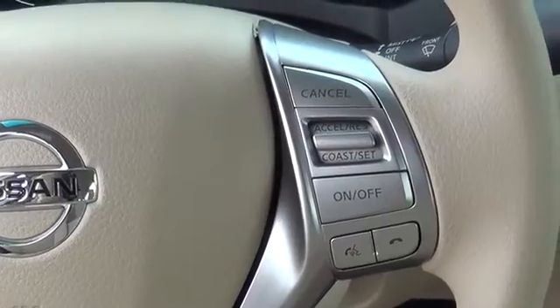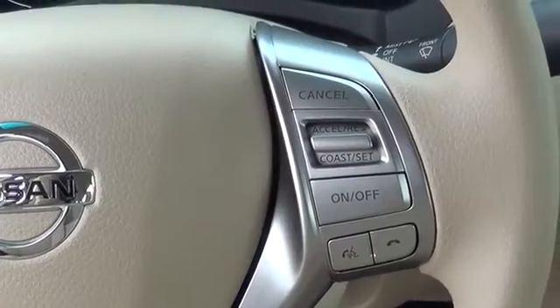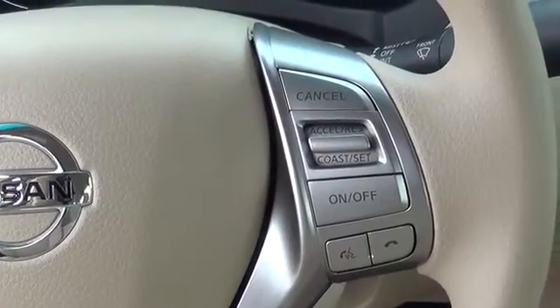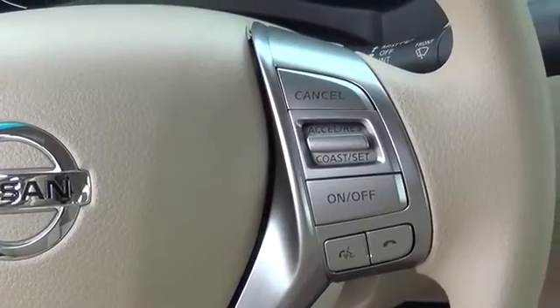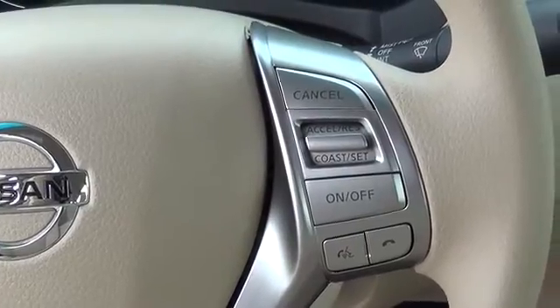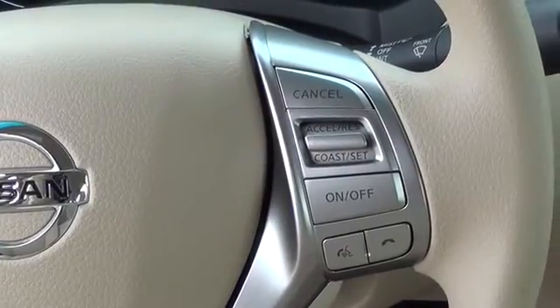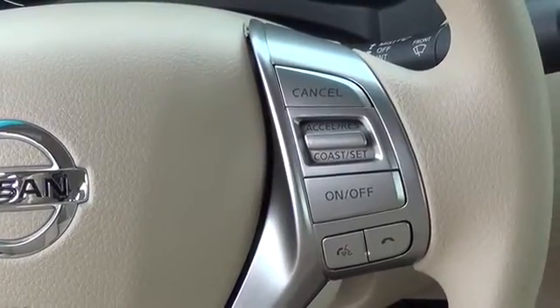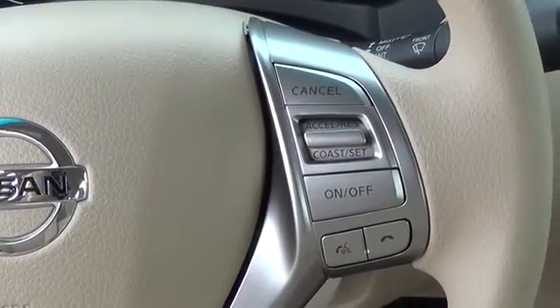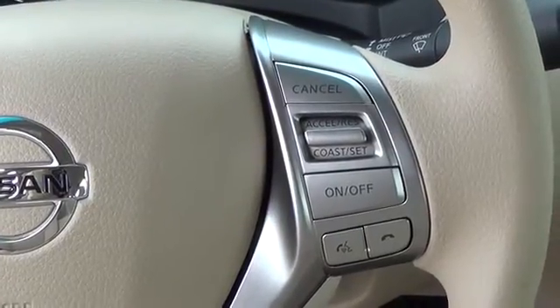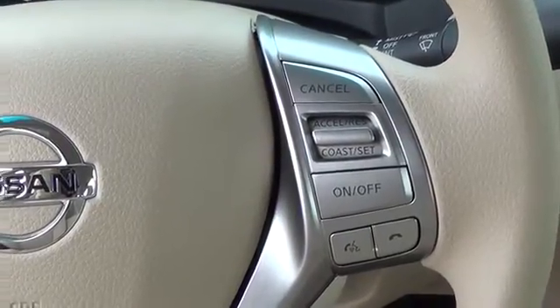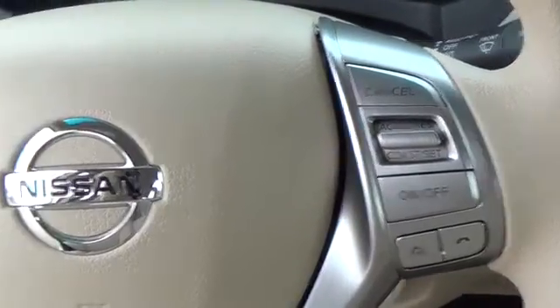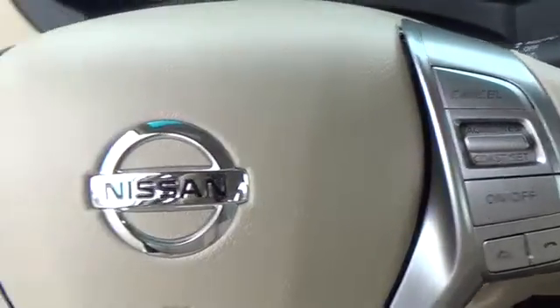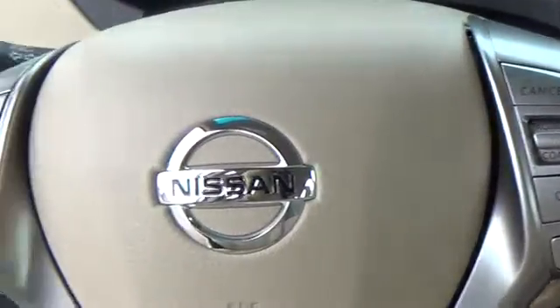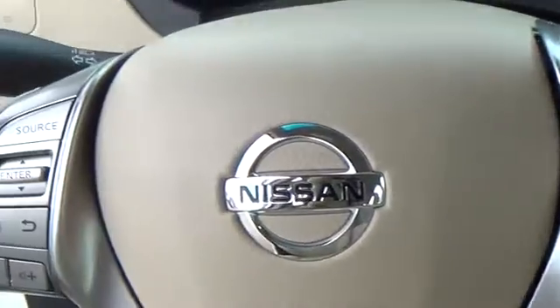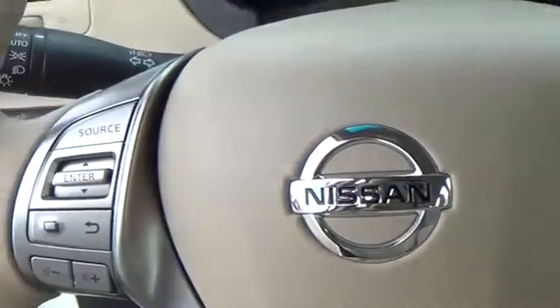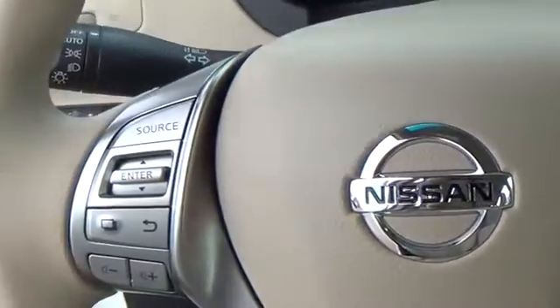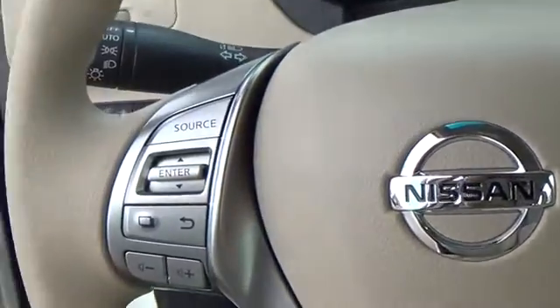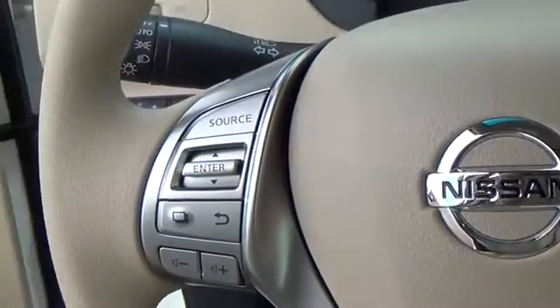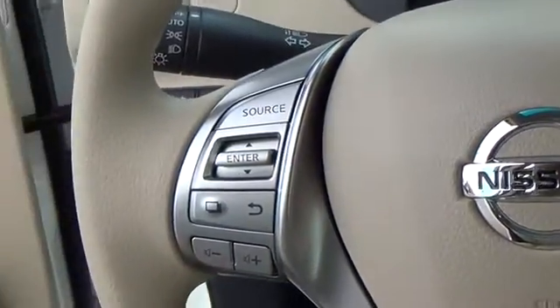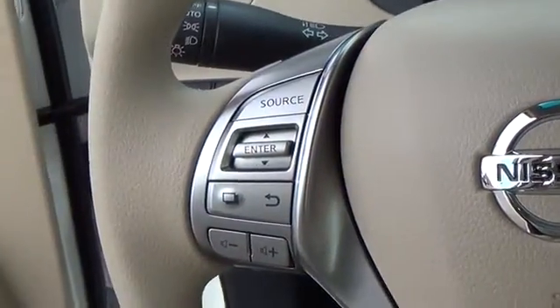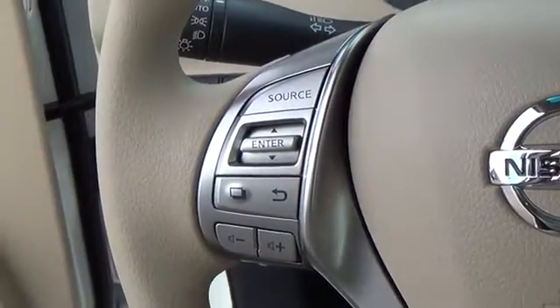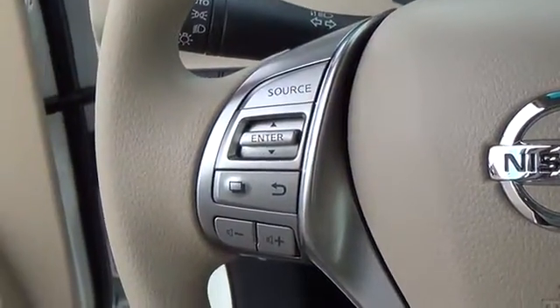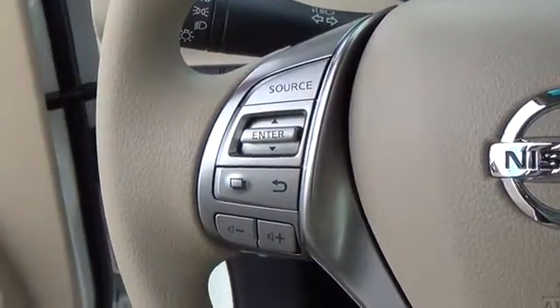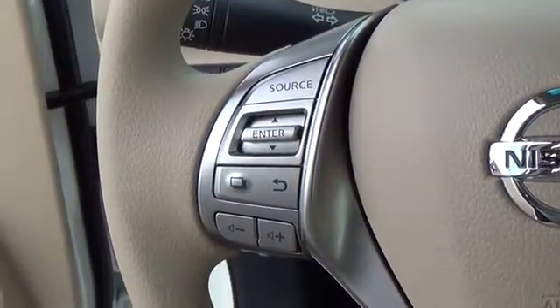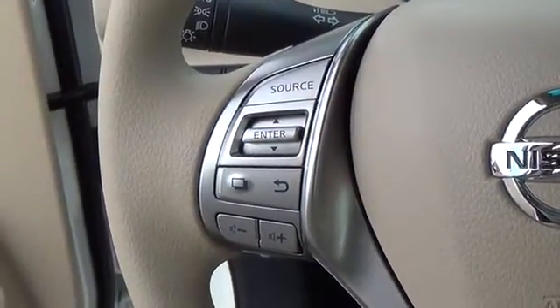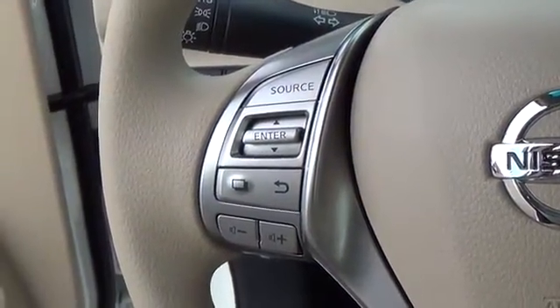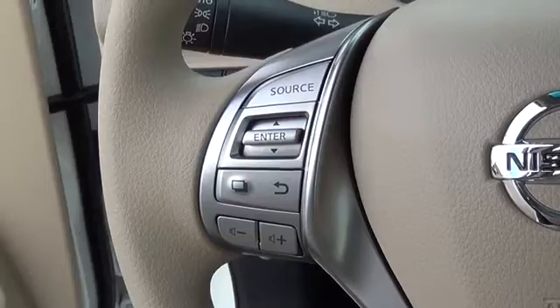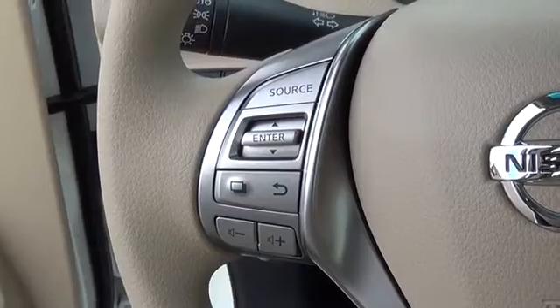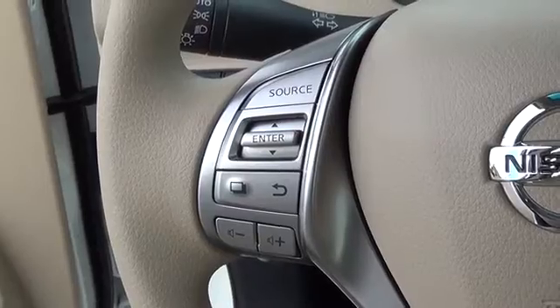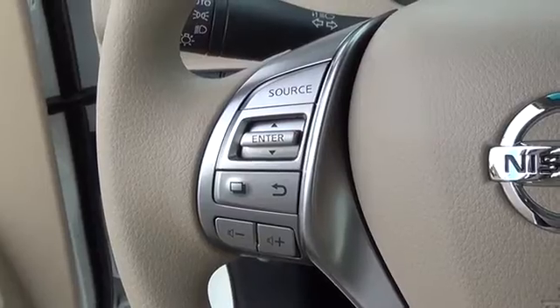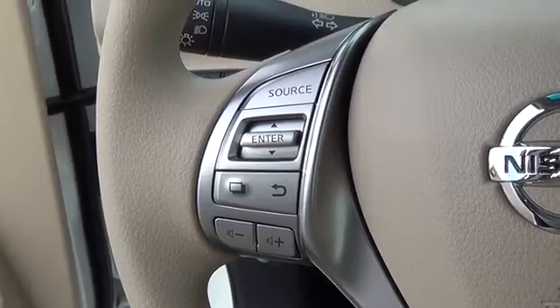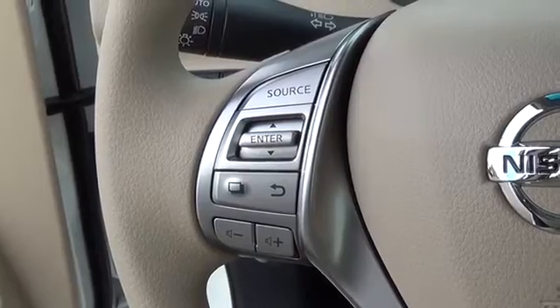Features include smart auto light headlights, Bluetooth, cruise control, and Nissan Intelligent Key.